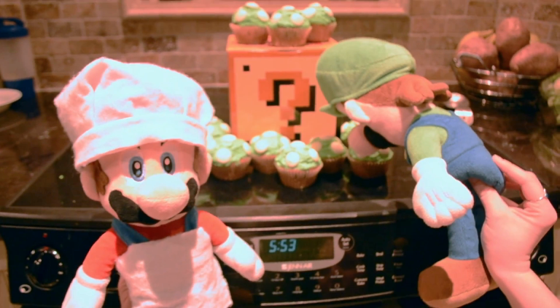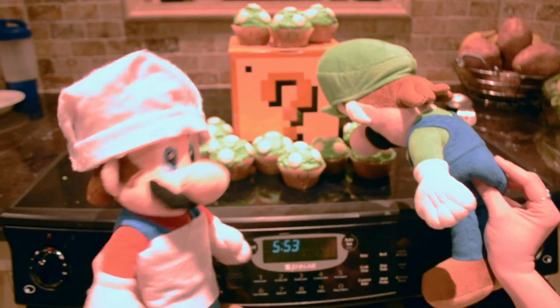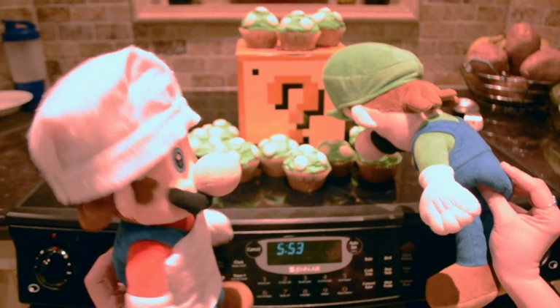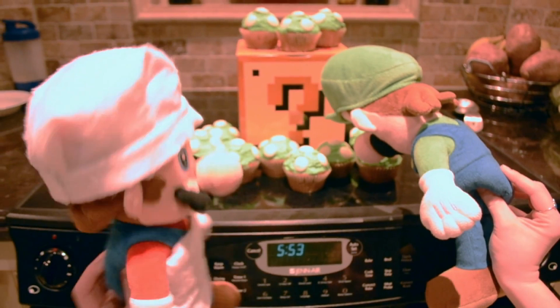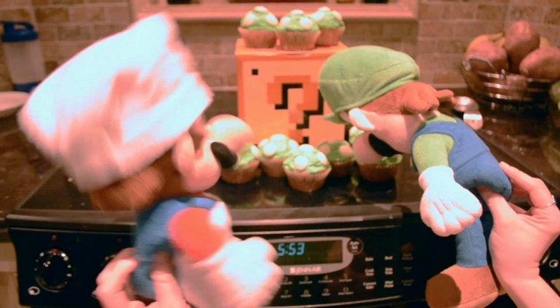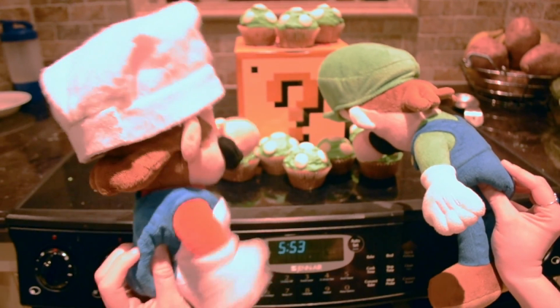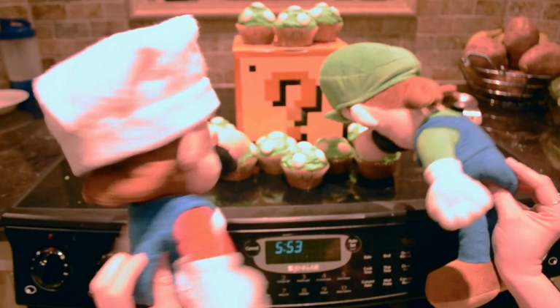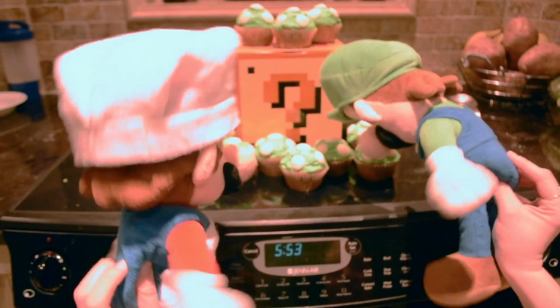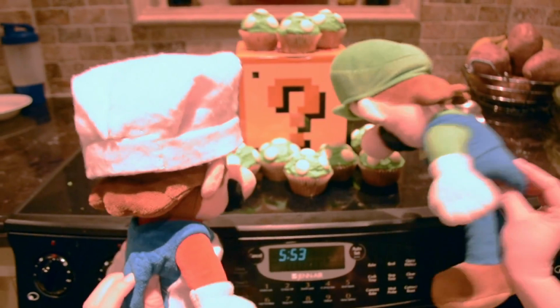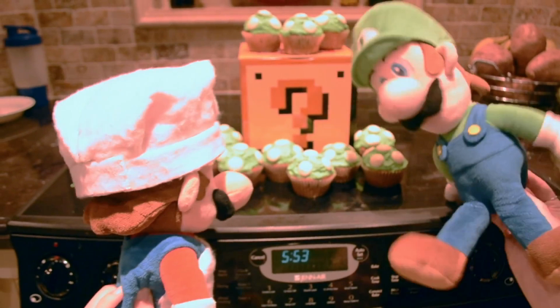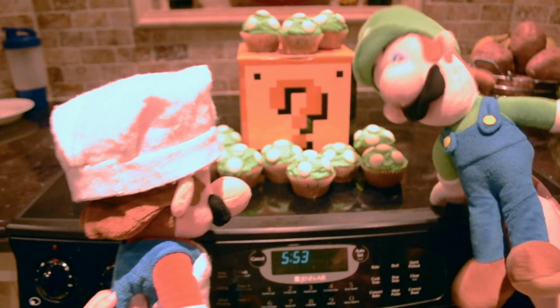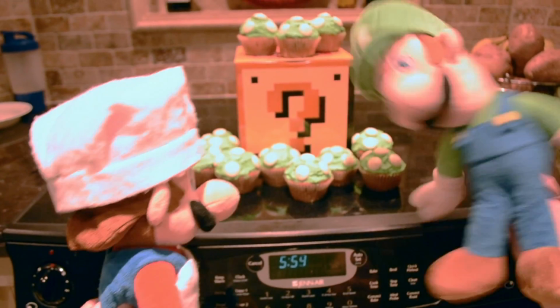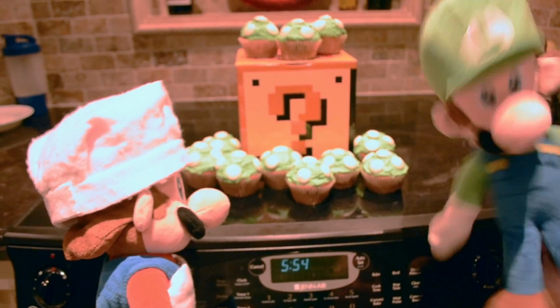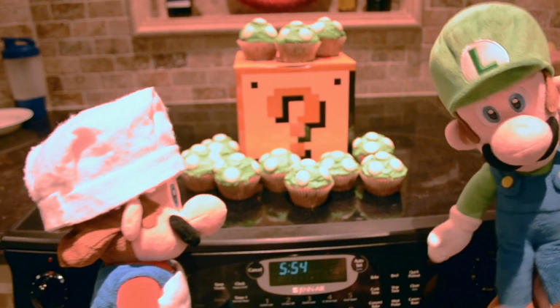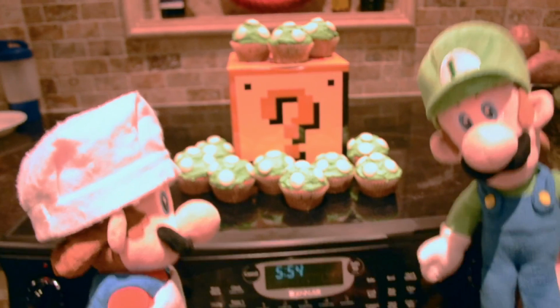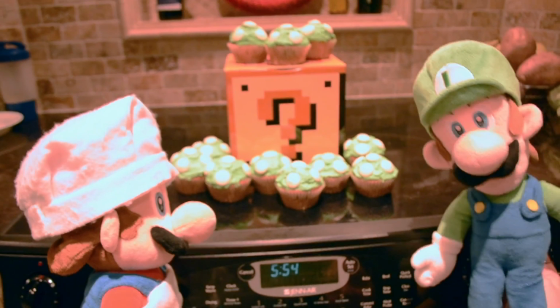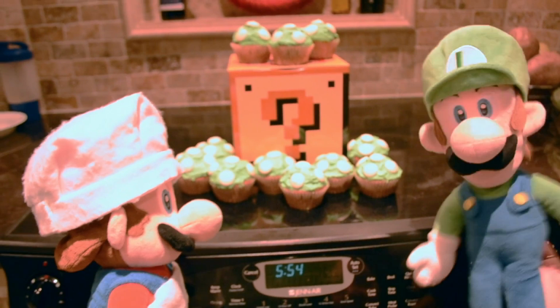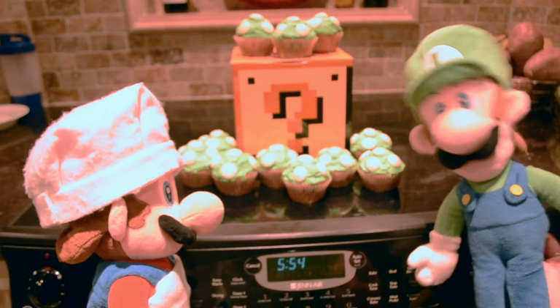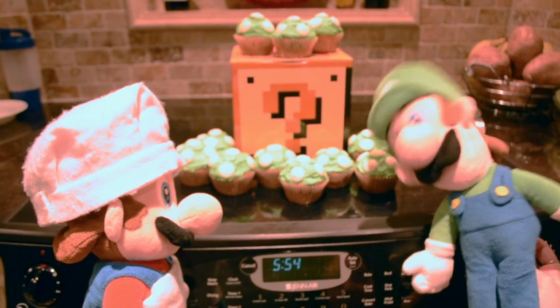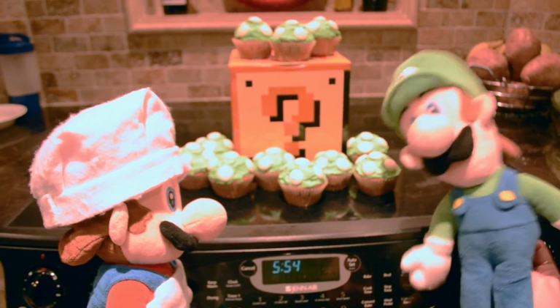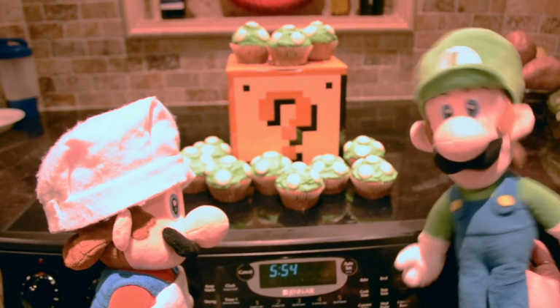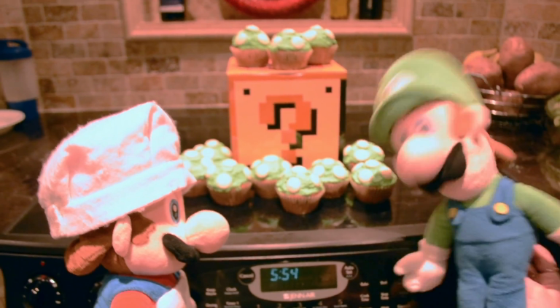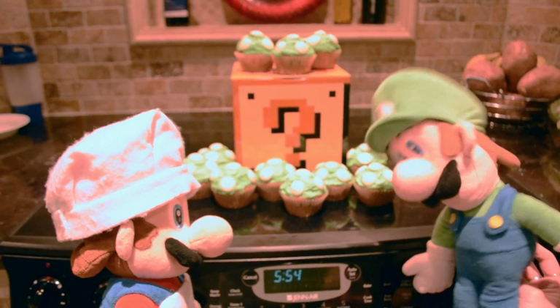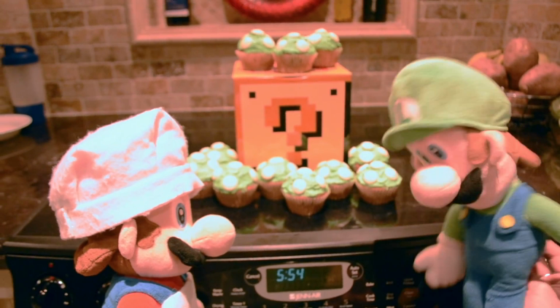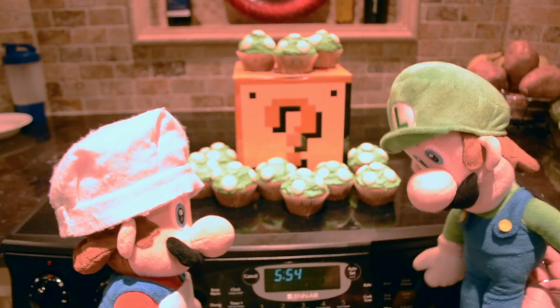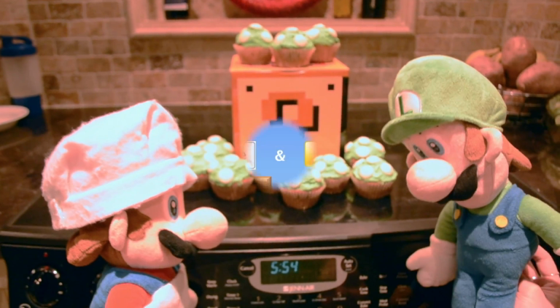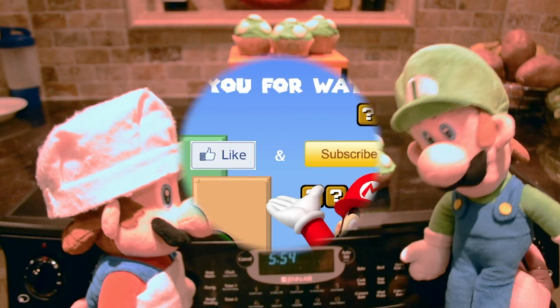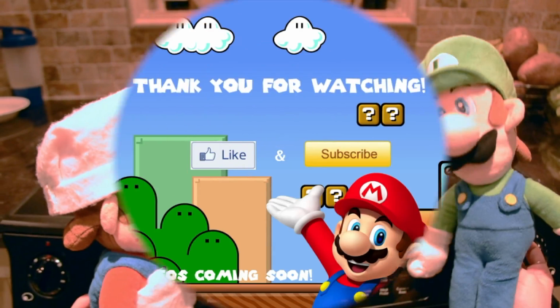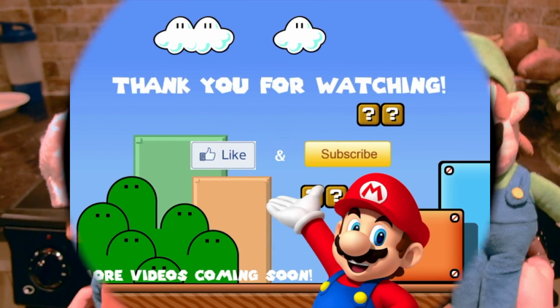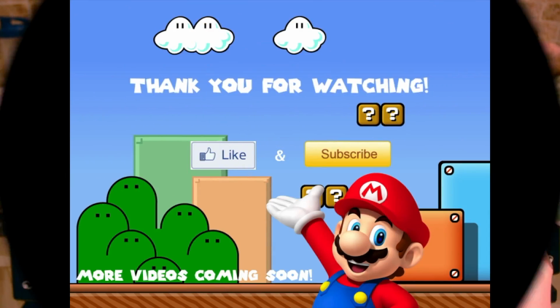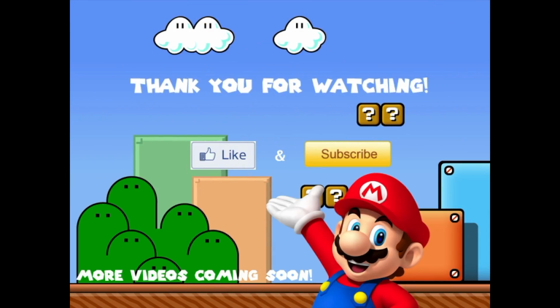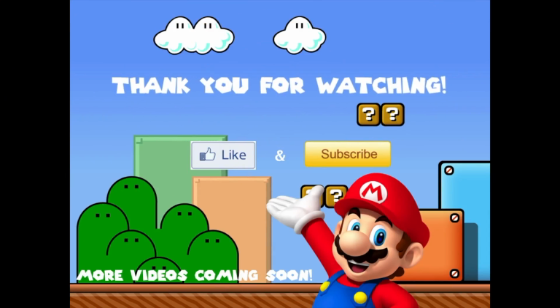Hey, Luigi! Hands off! Sorry Mario. Bye!